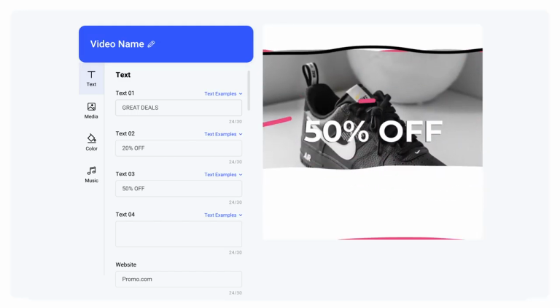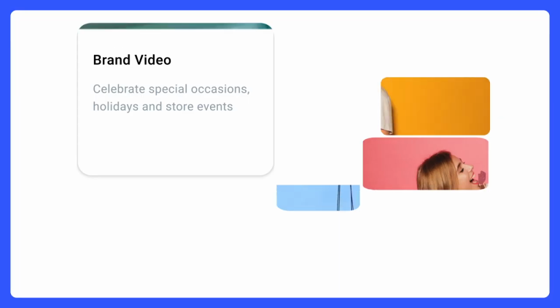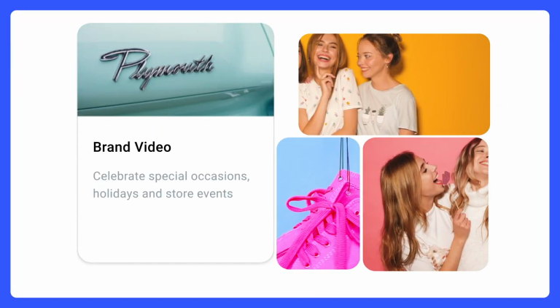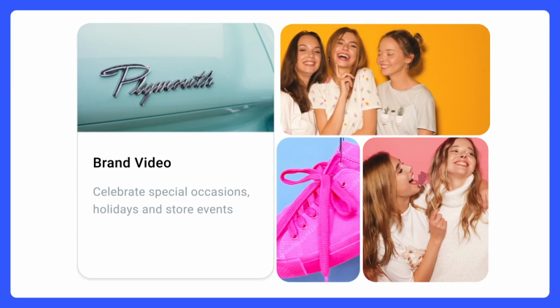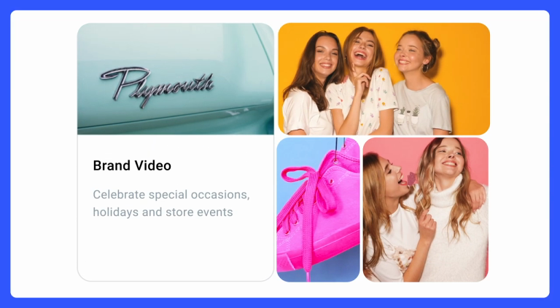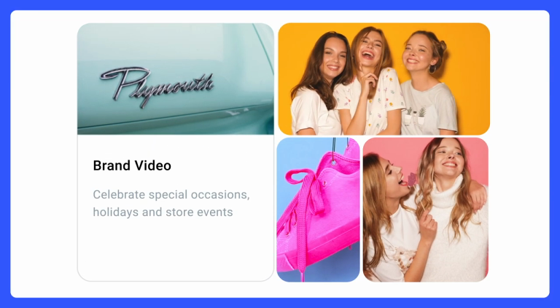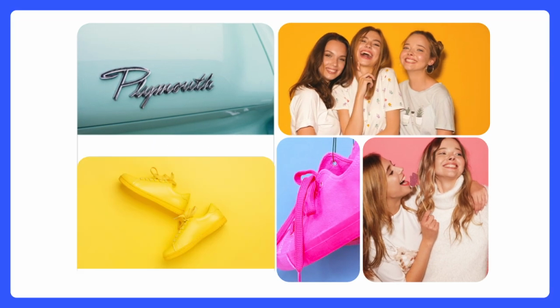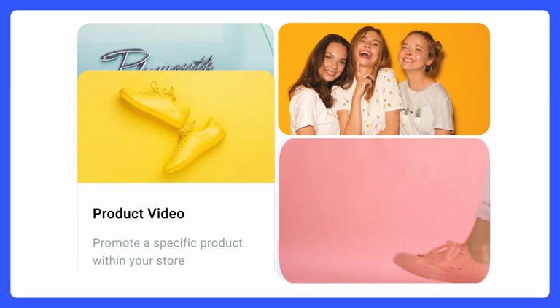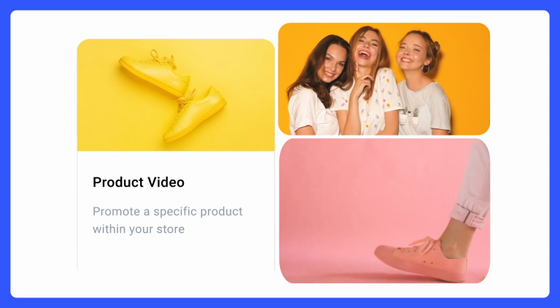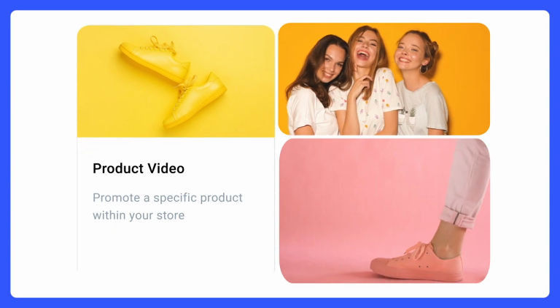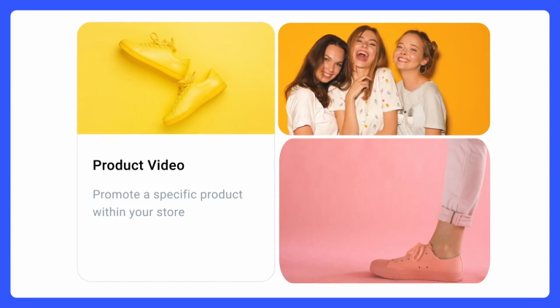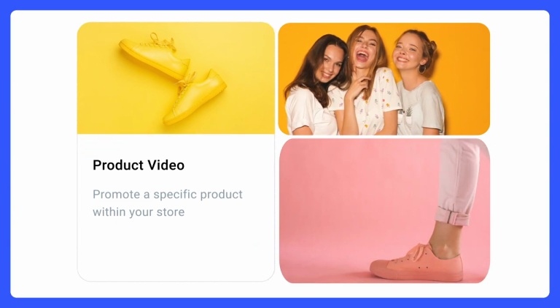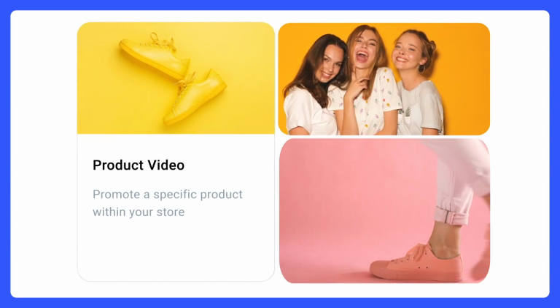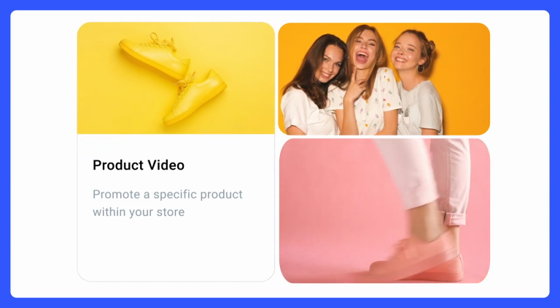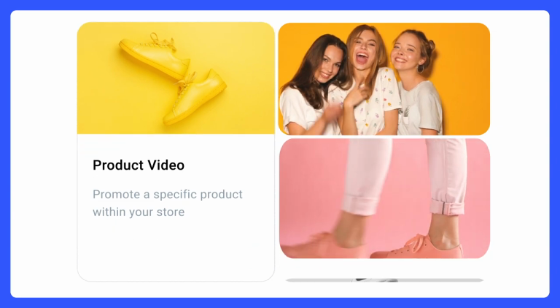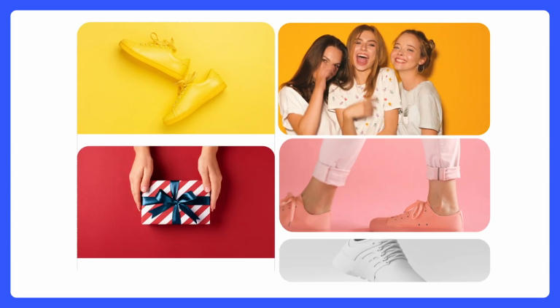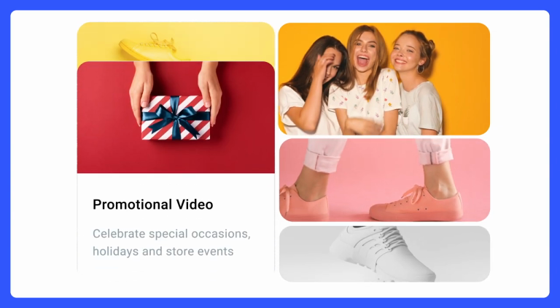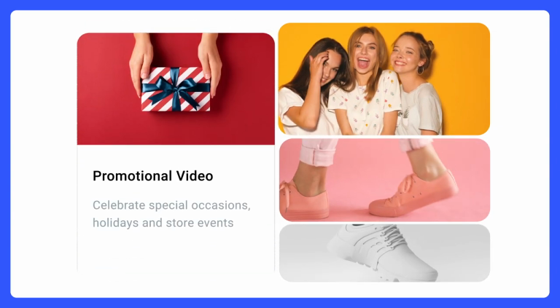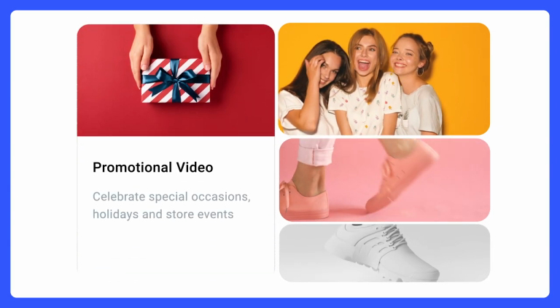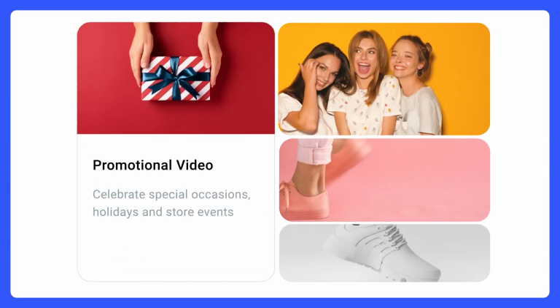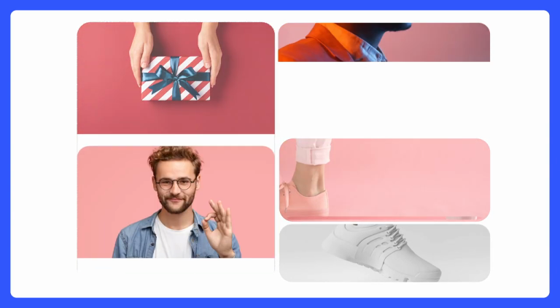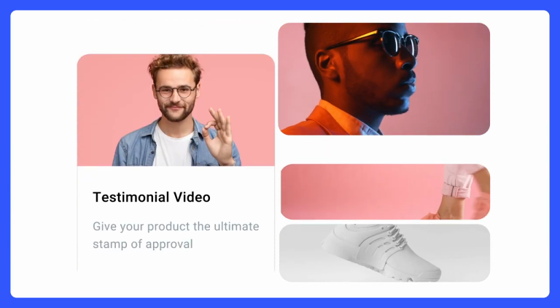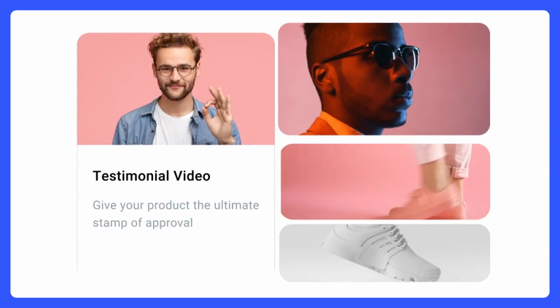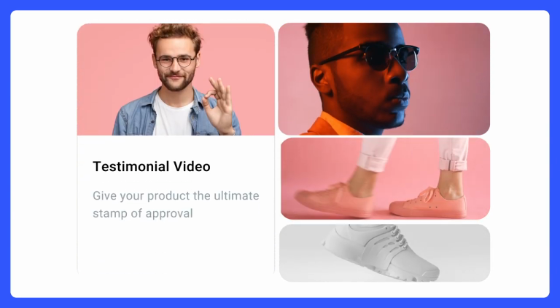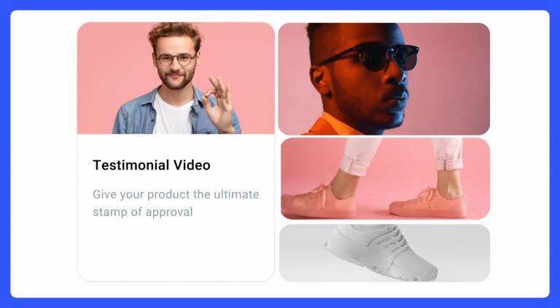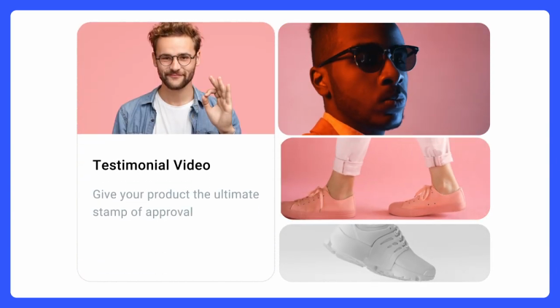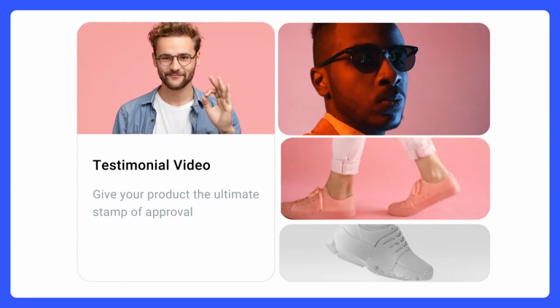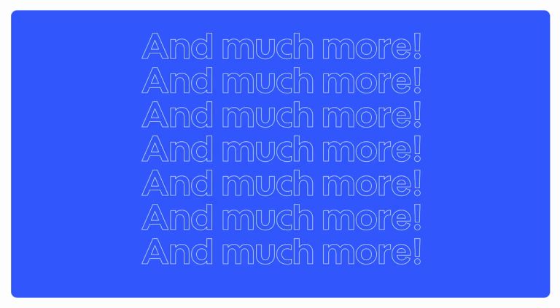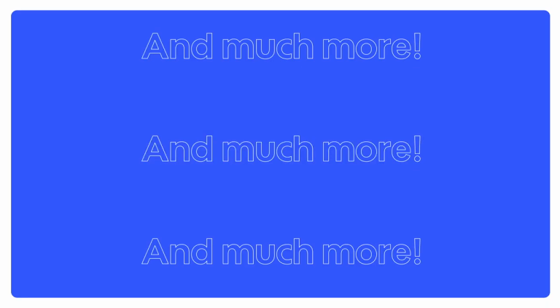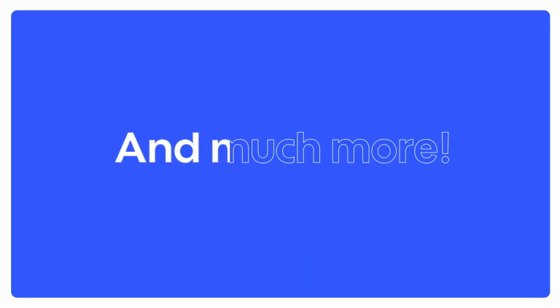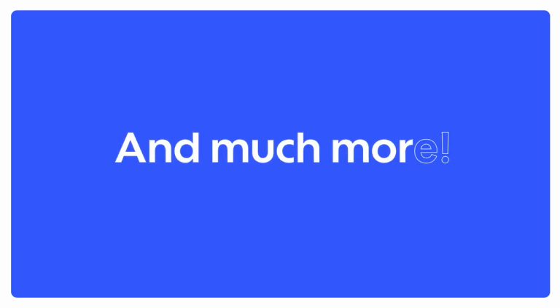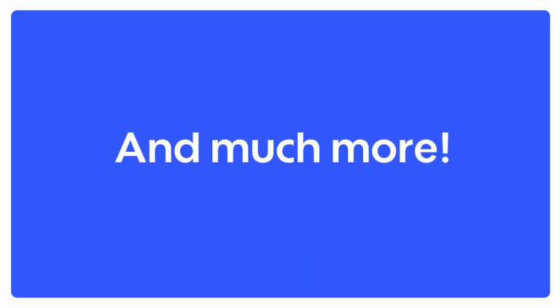Using the Promo app, you can create powerful product, promotional, and testimonial videos, and so much more.